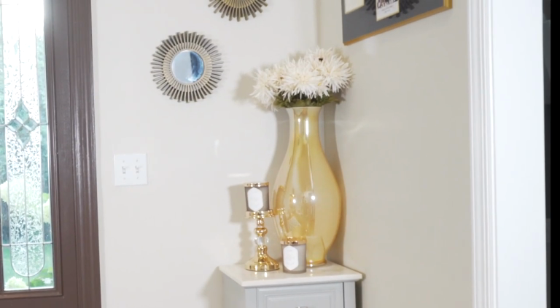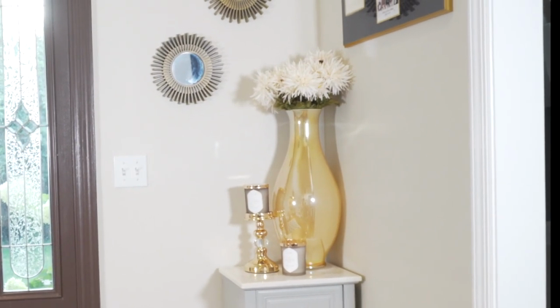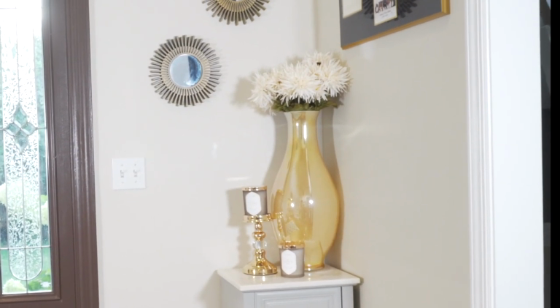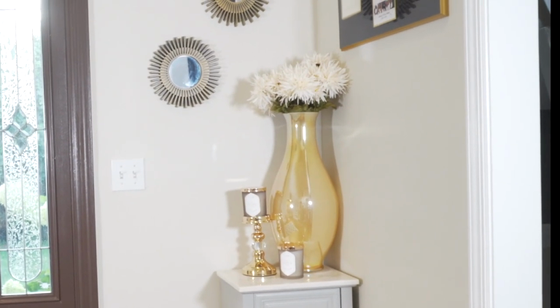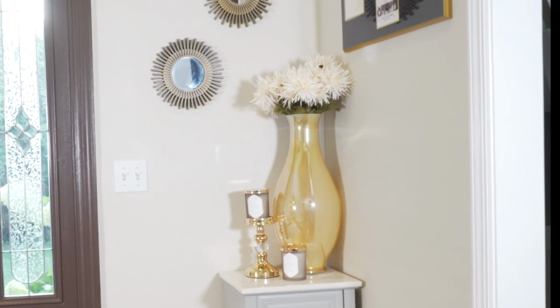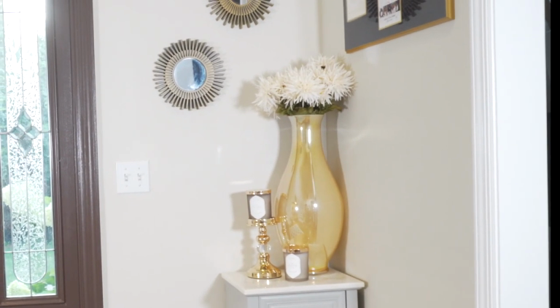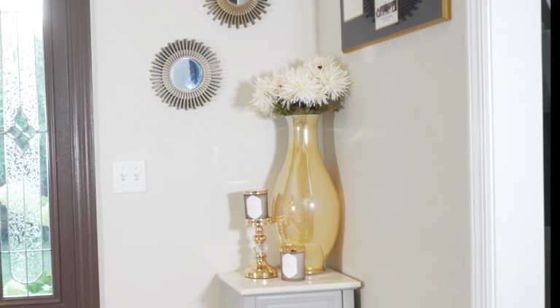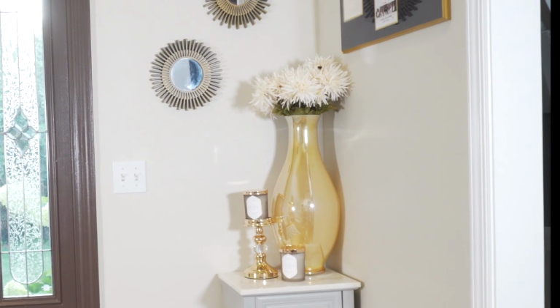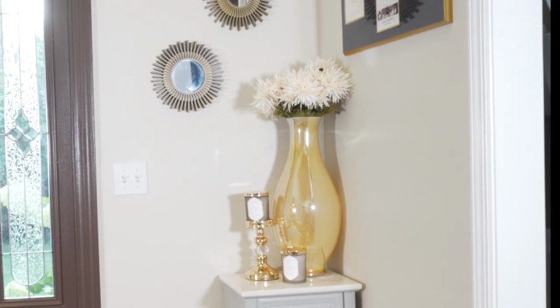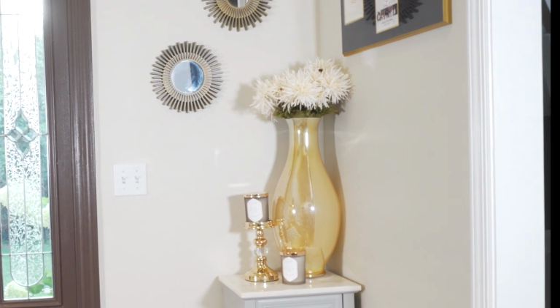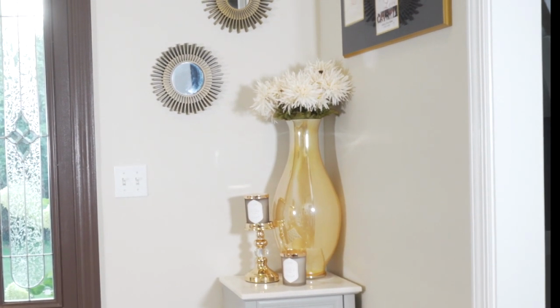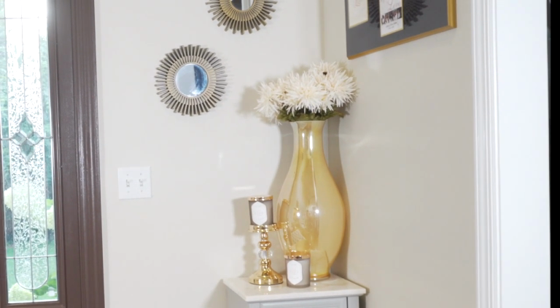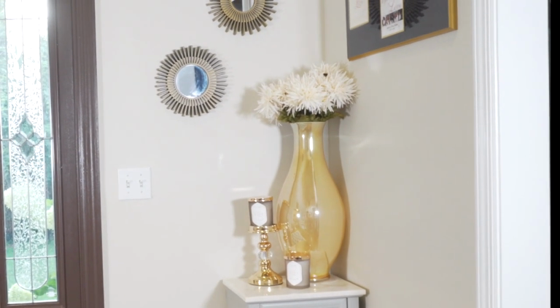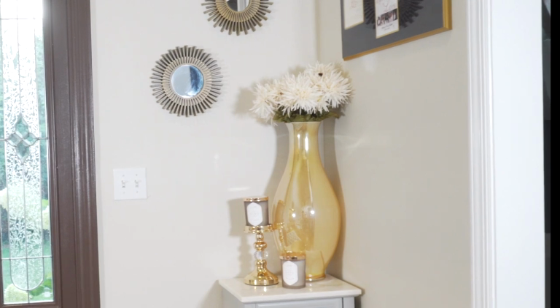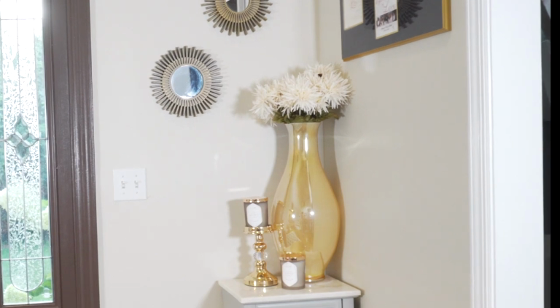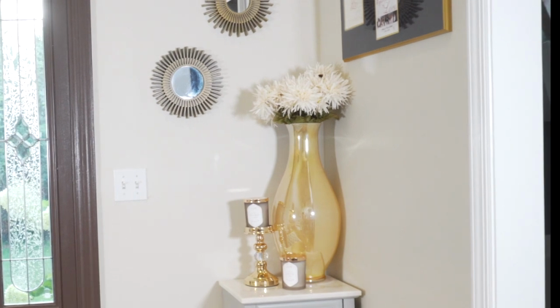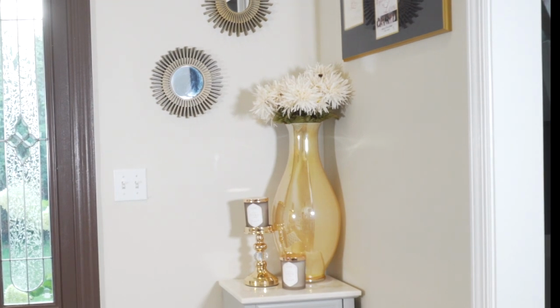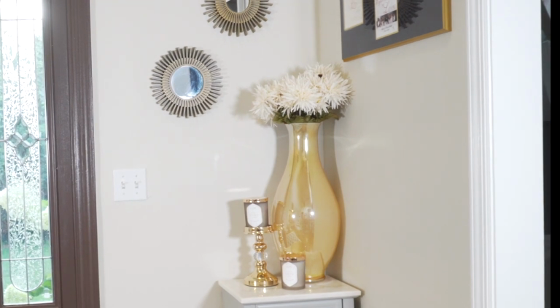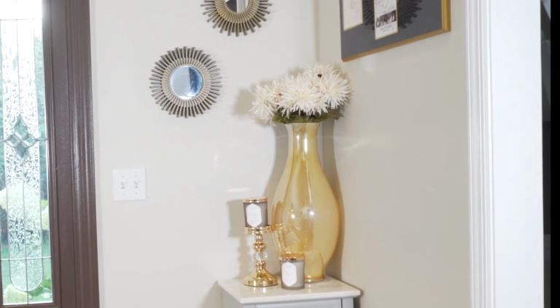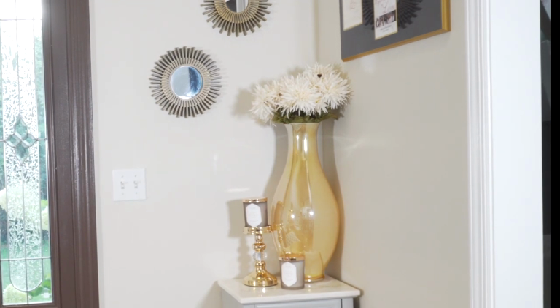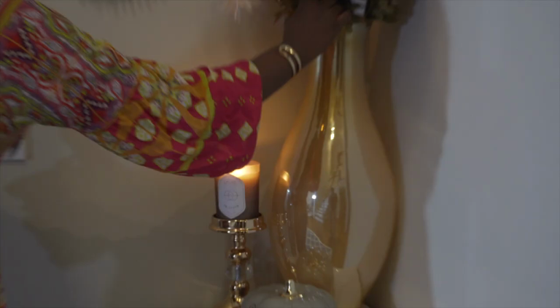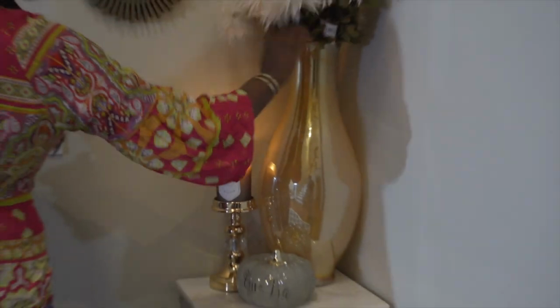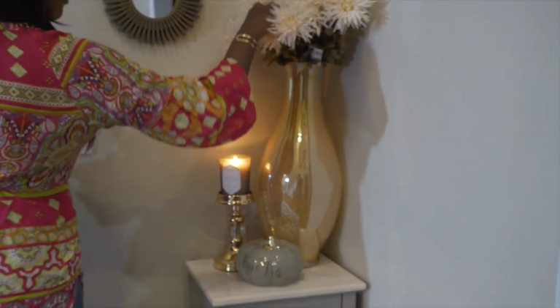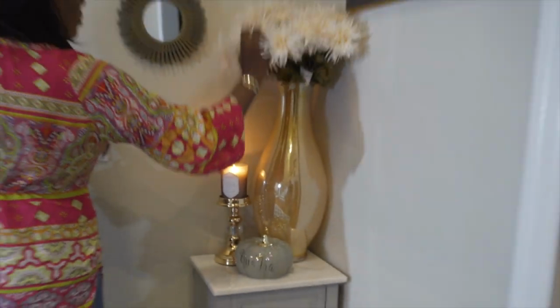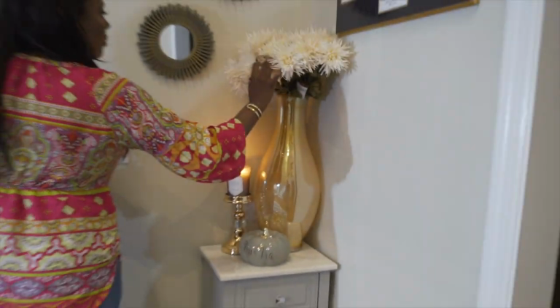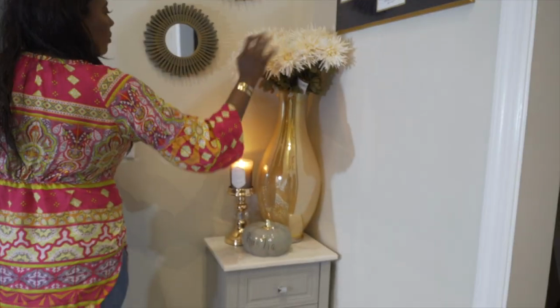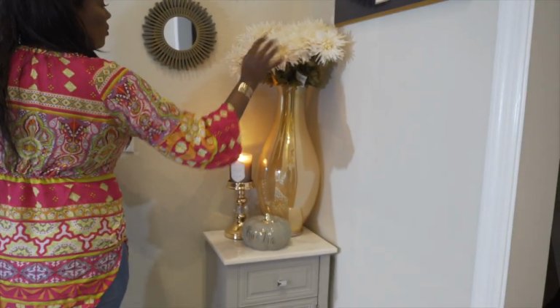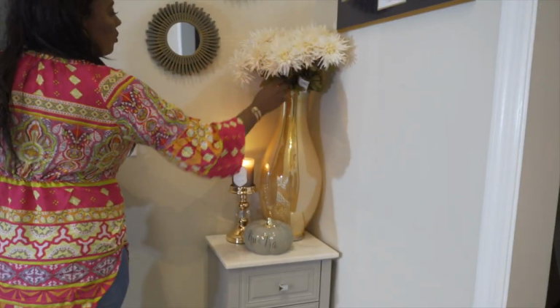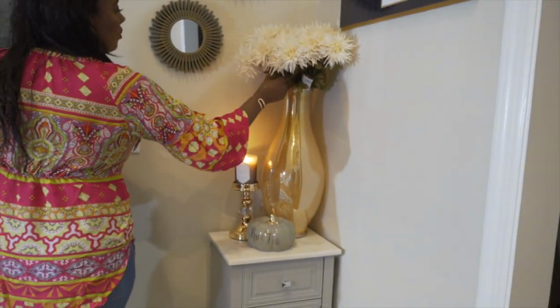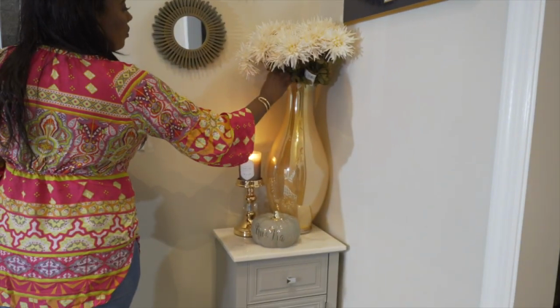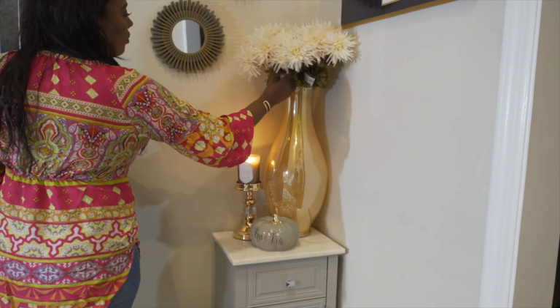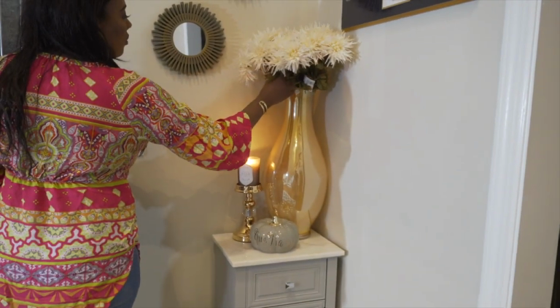Initially I was going to have the two candles, but I switched it over for this pumpkin from Tuesday Morning. It is really nice.